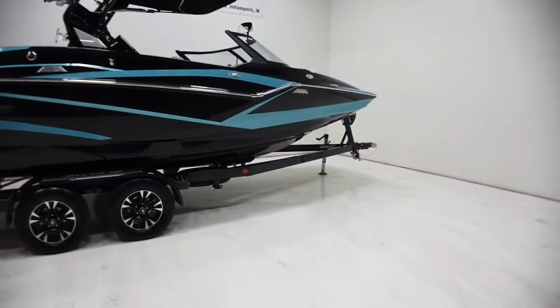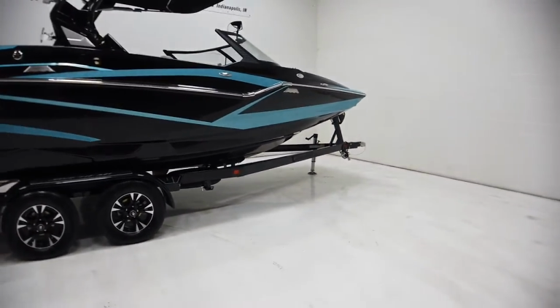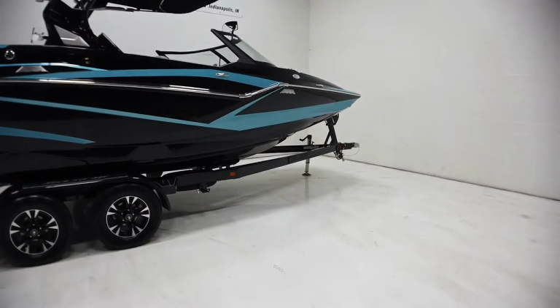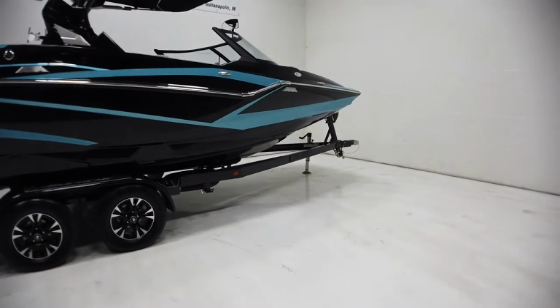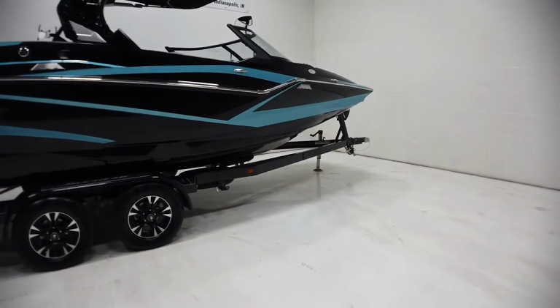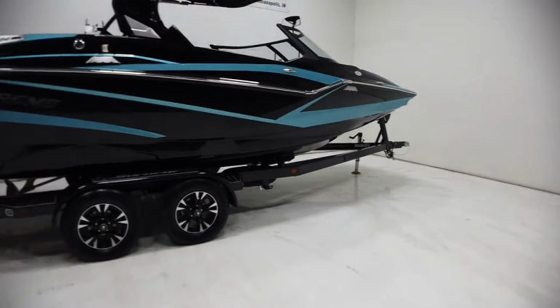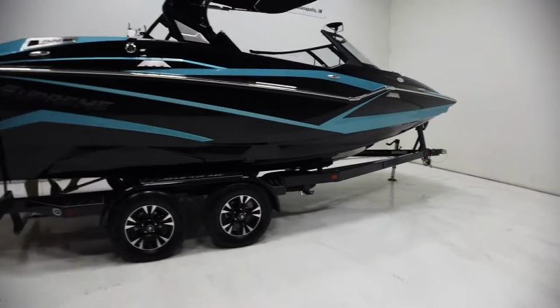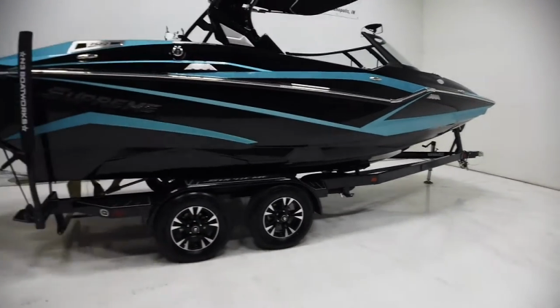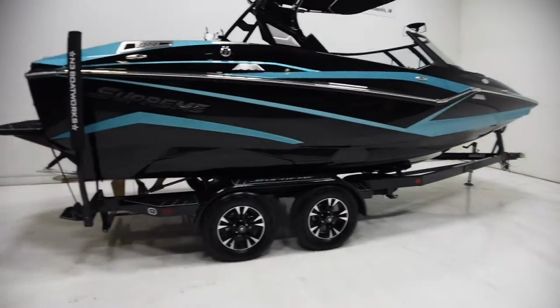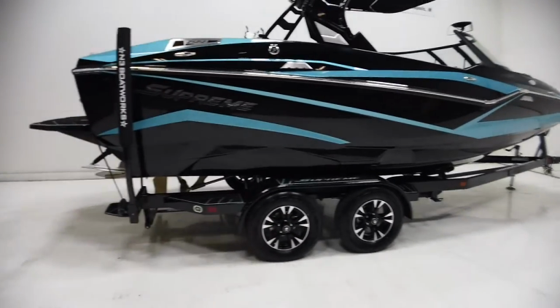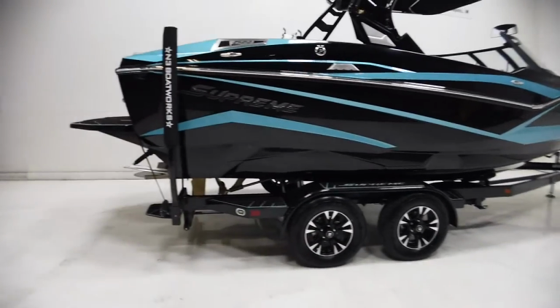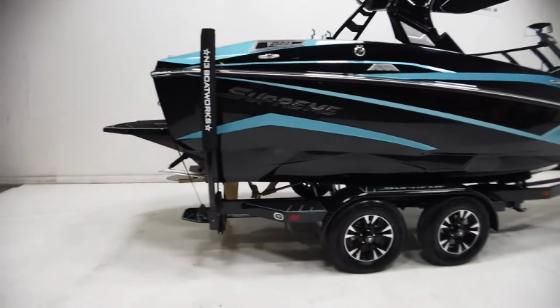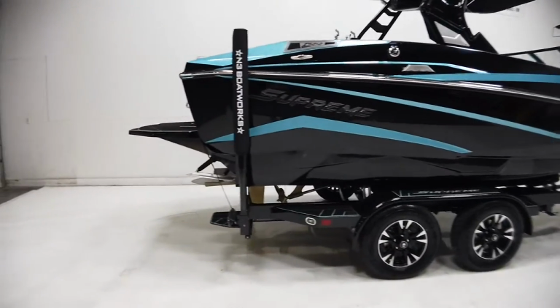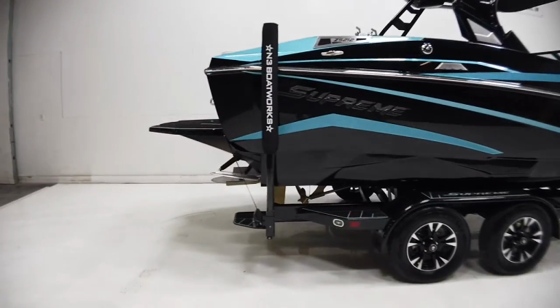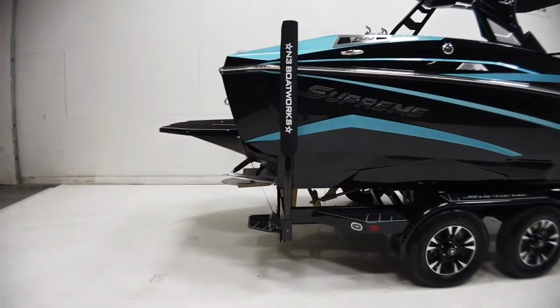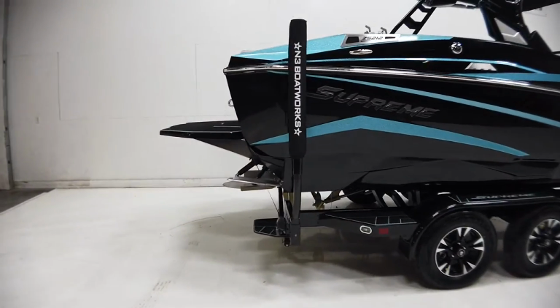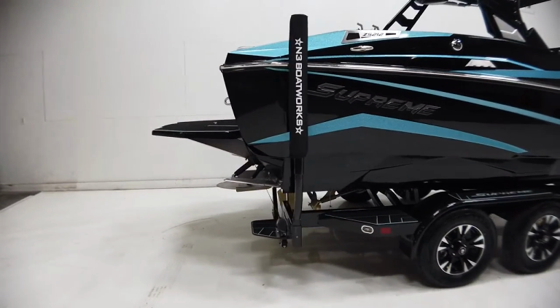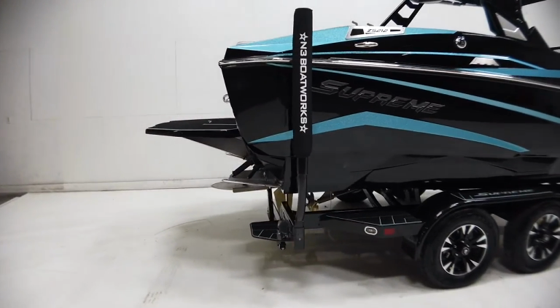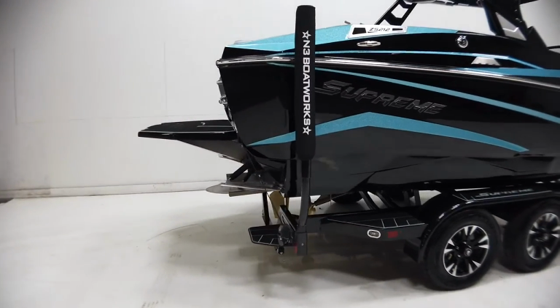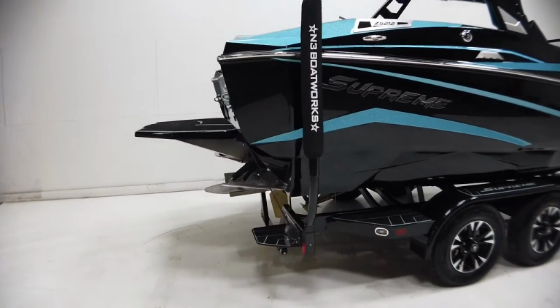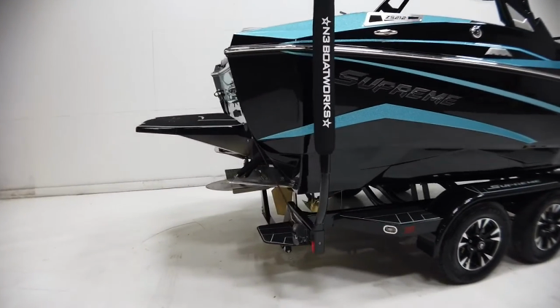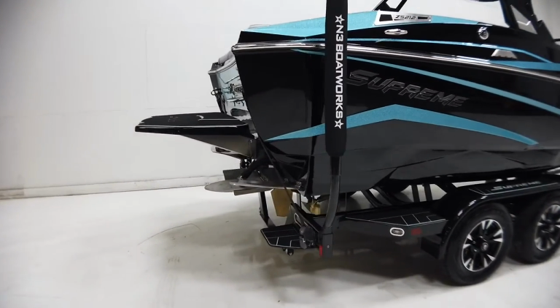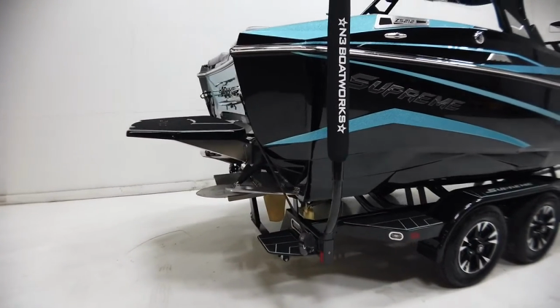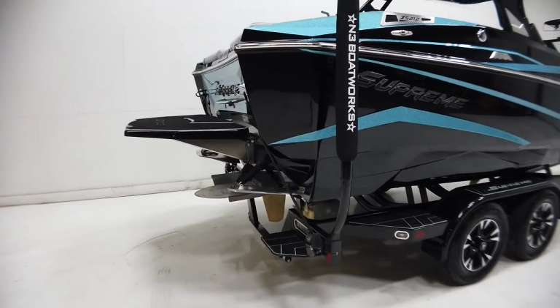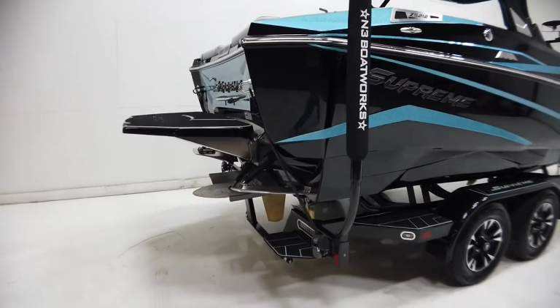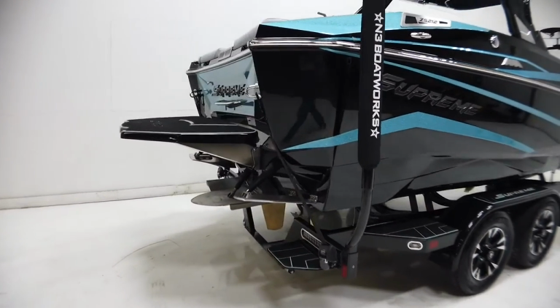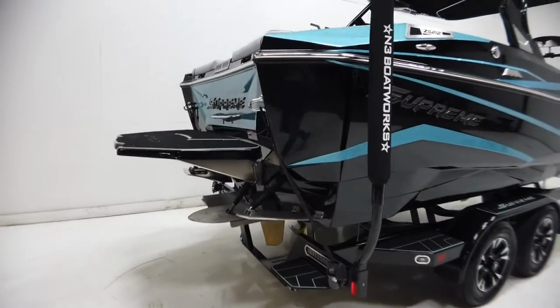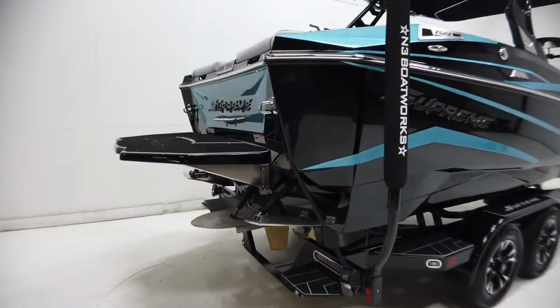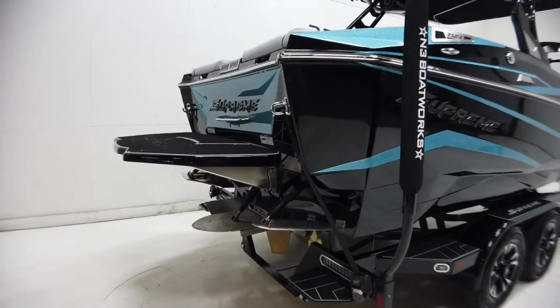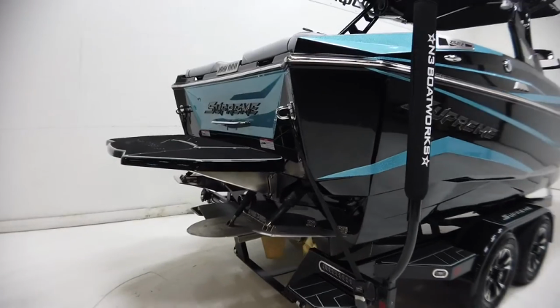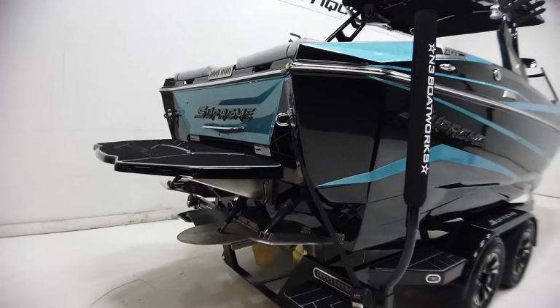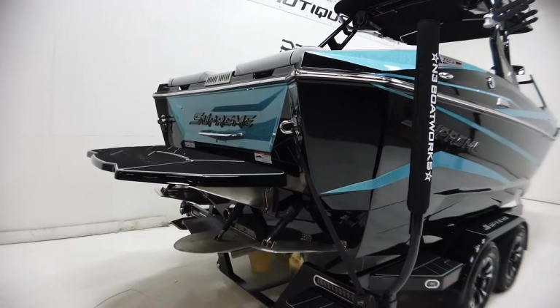The trailer features heavy duty jack, swing tongue, transom steps, and tie-down straps.